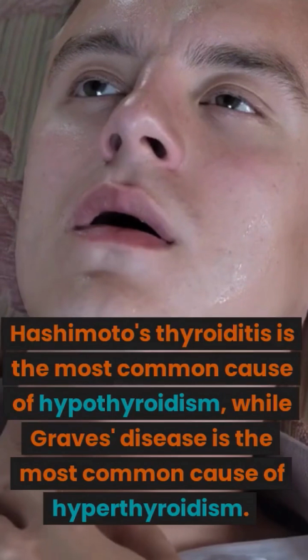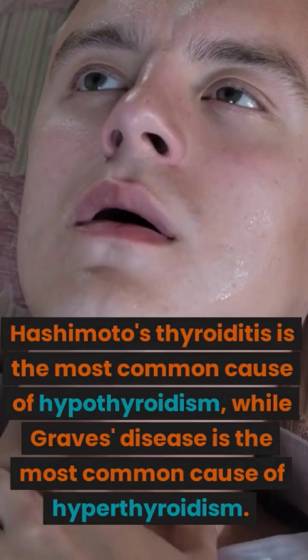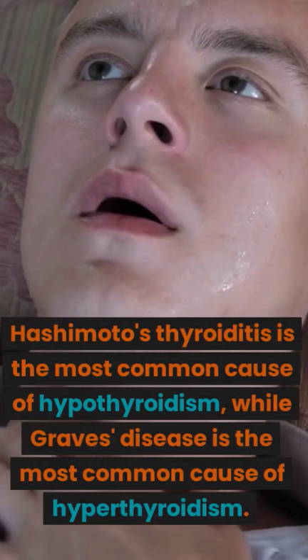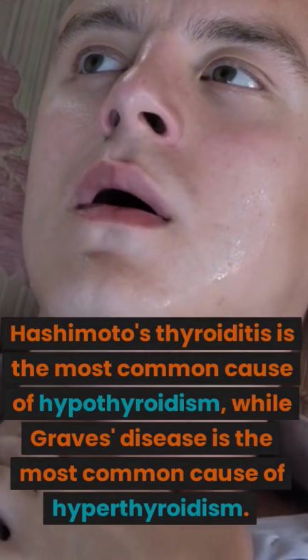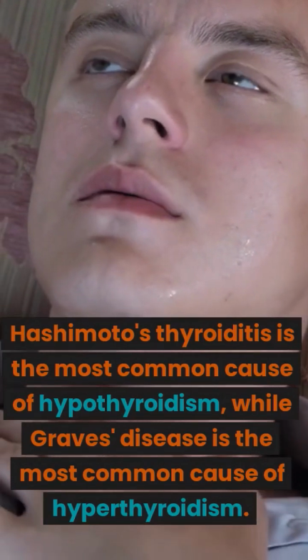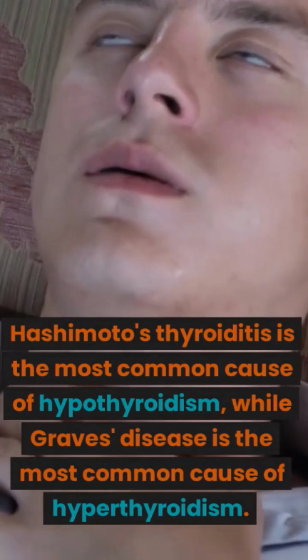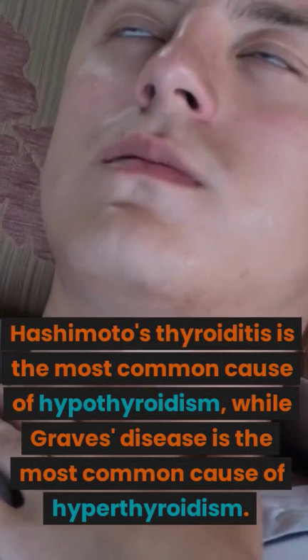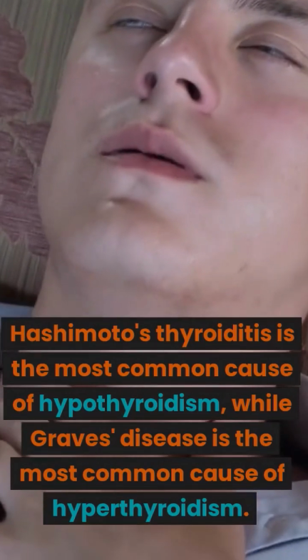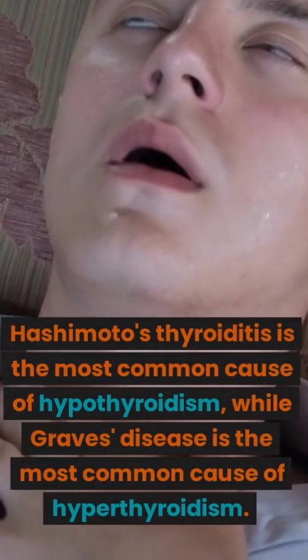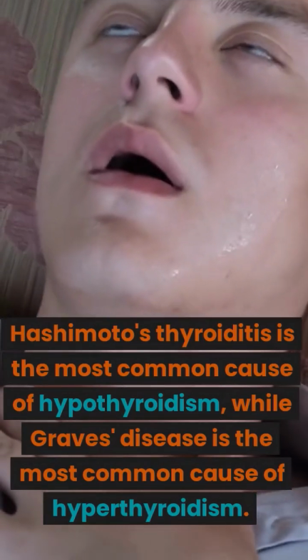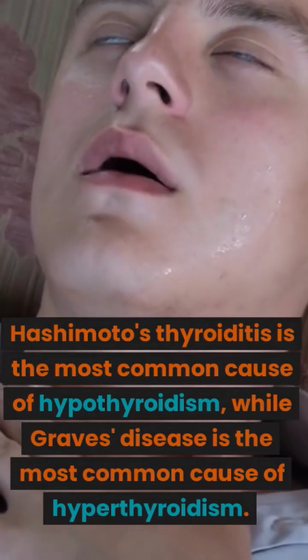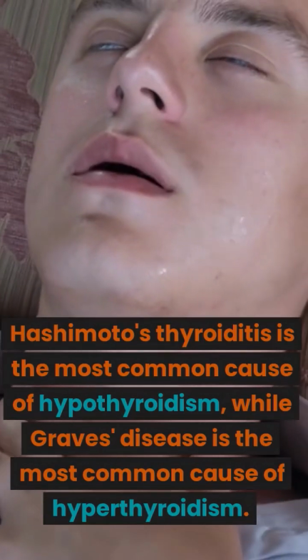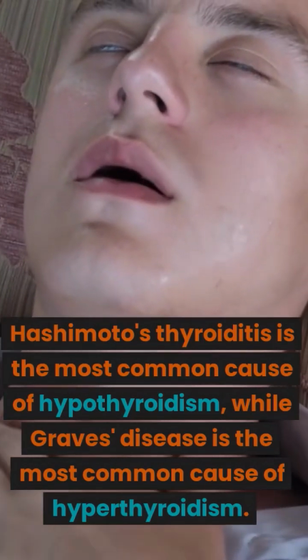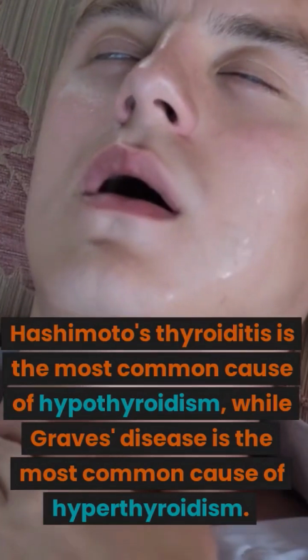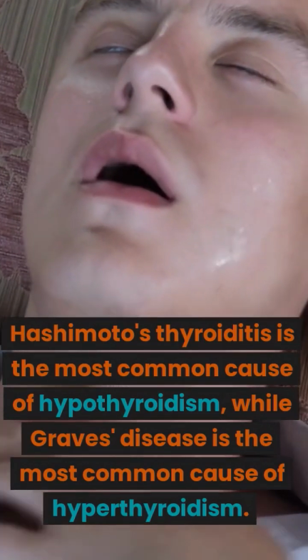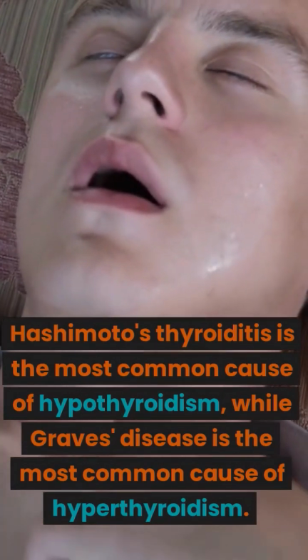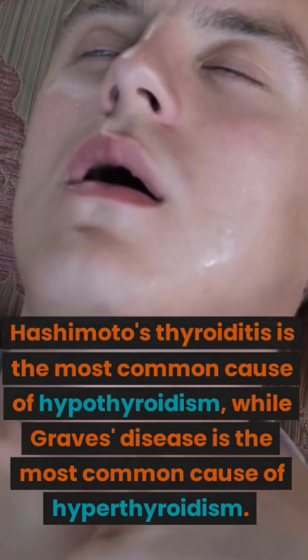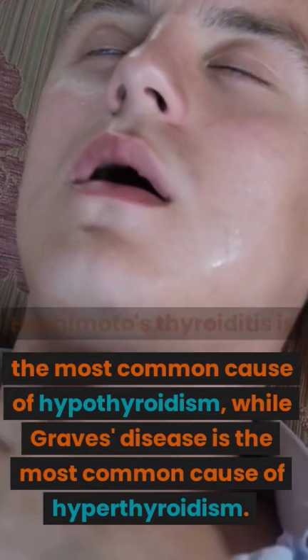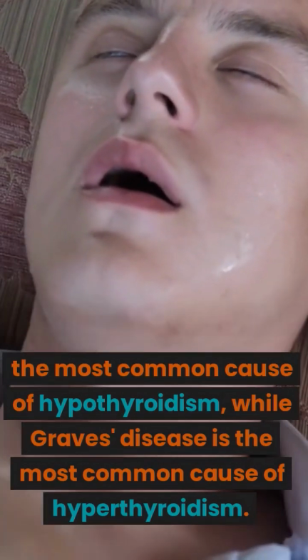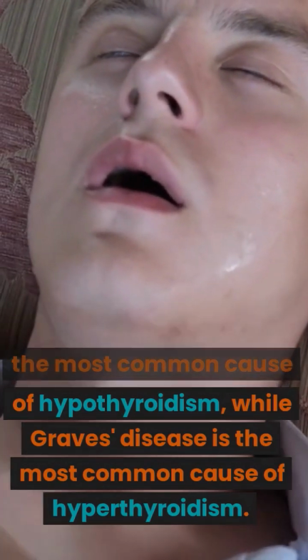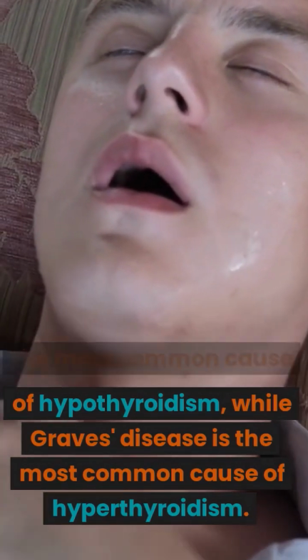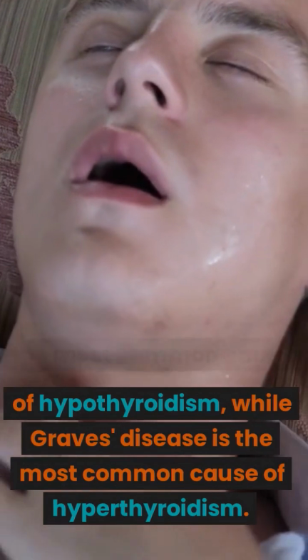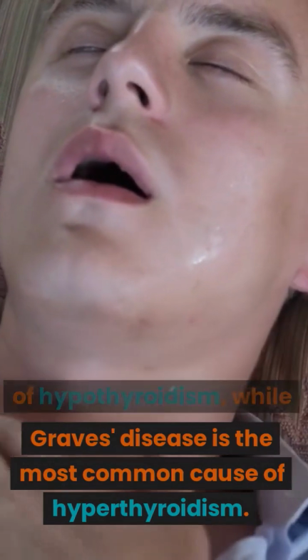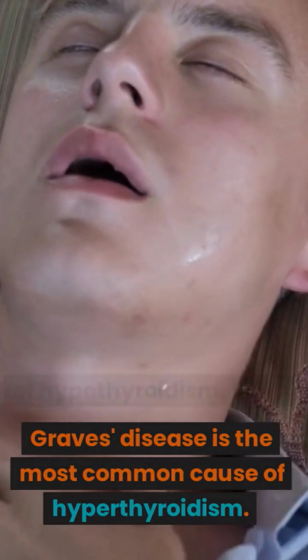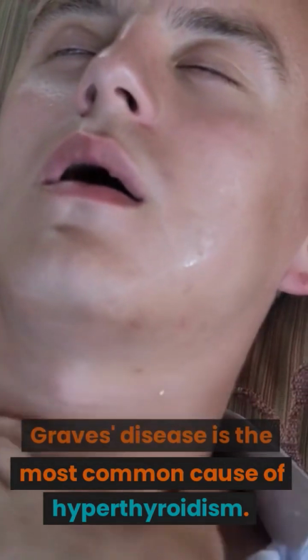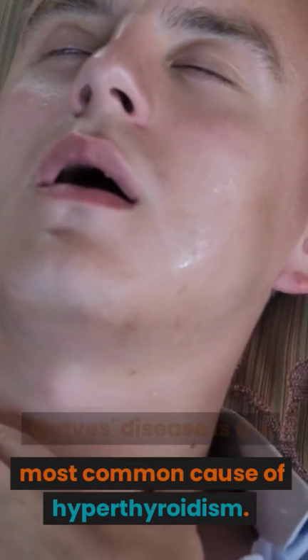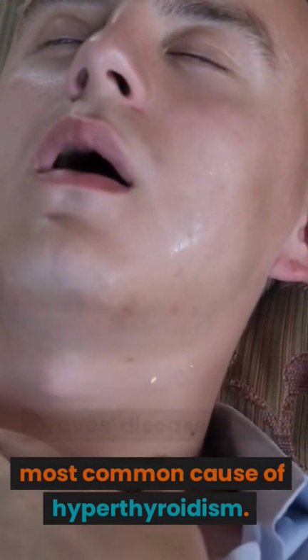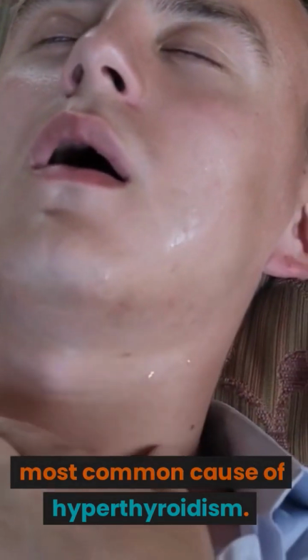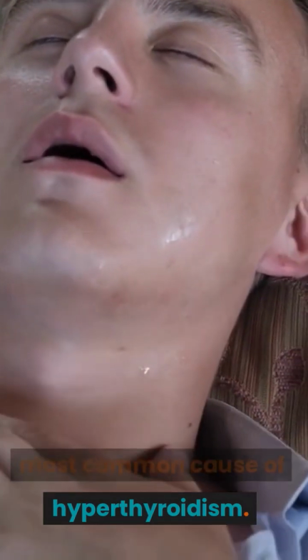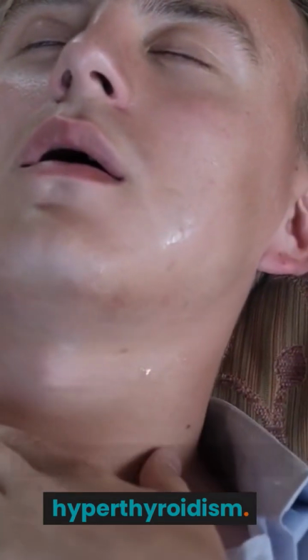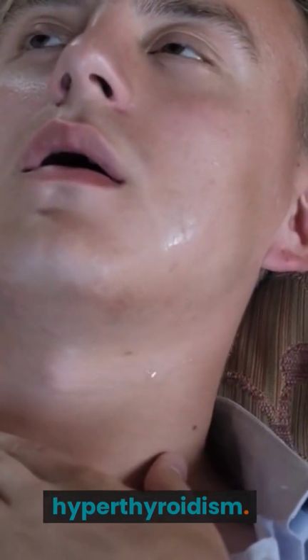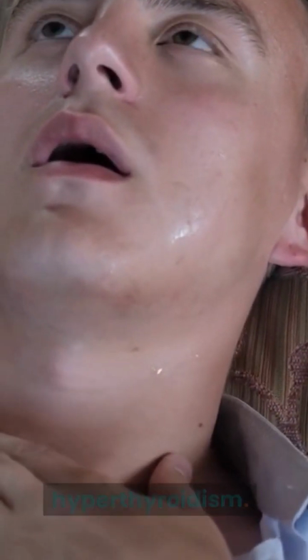Hashimoto's thyroiditis is the most common cause of hypothyroidism, while Graves' disease is the most common cause of hyperthyroidism.